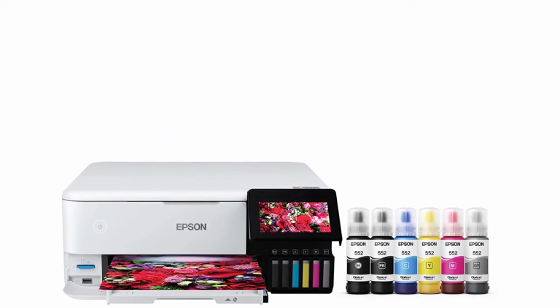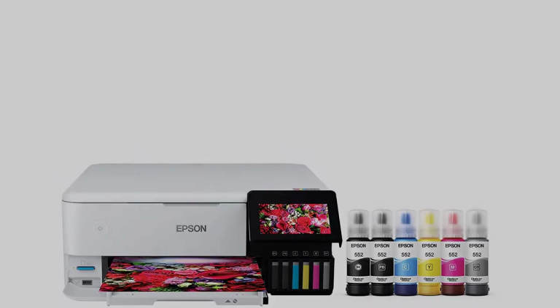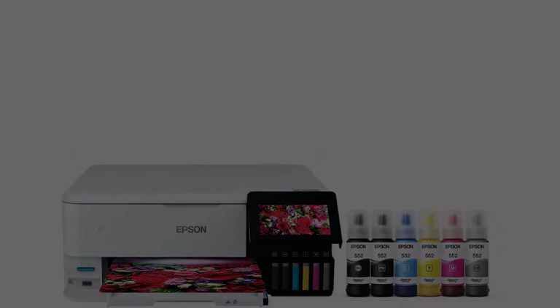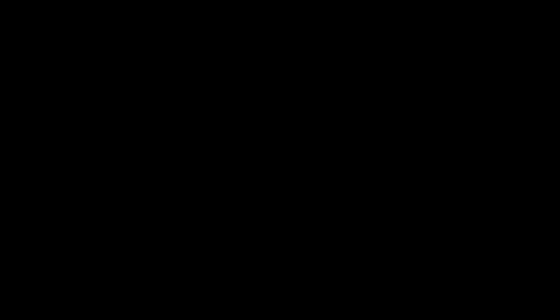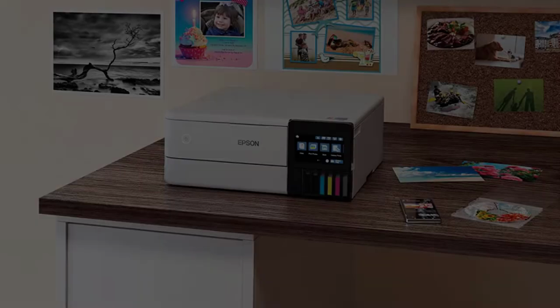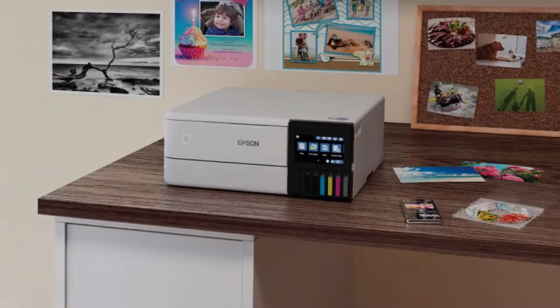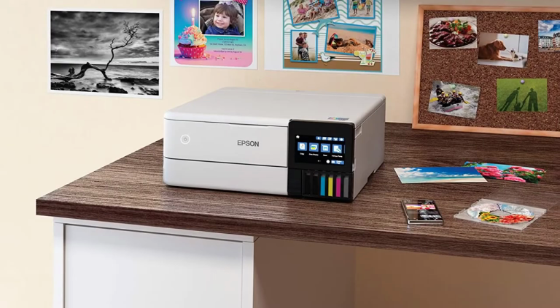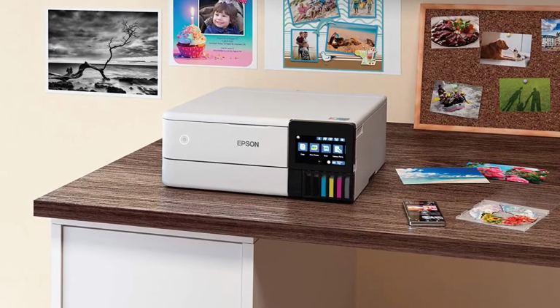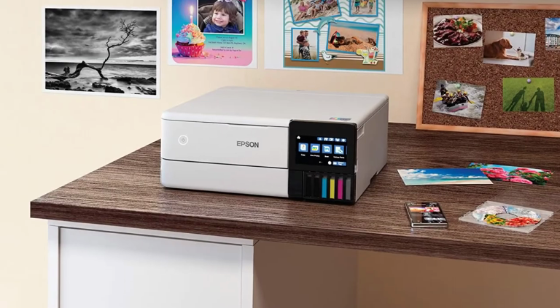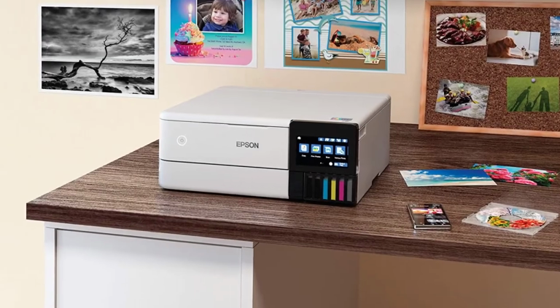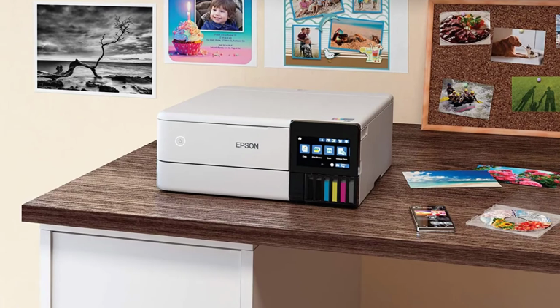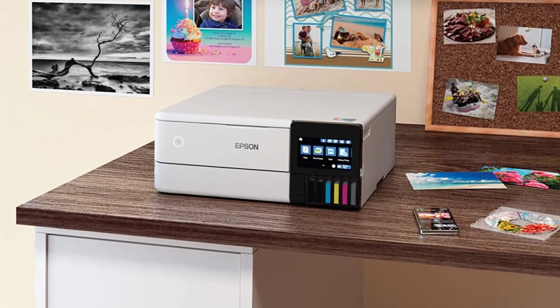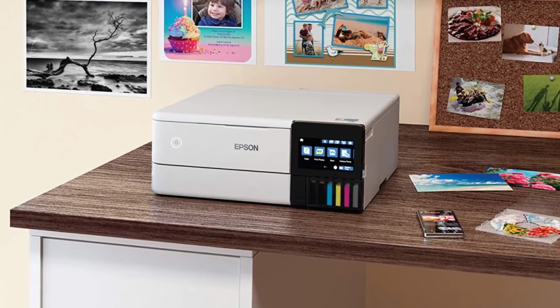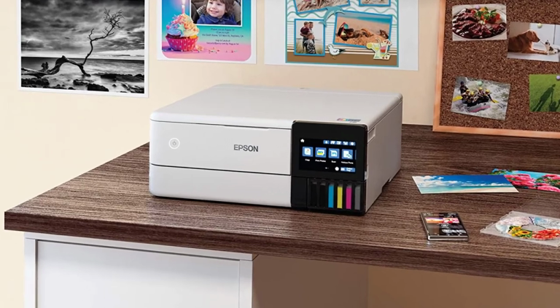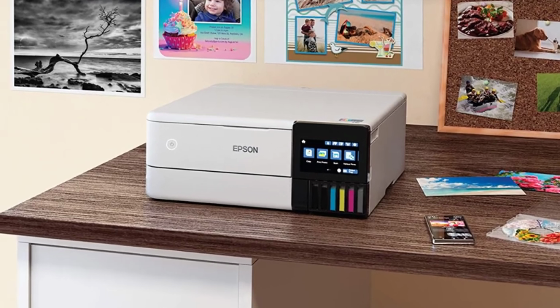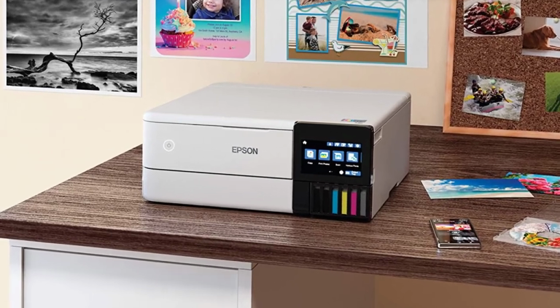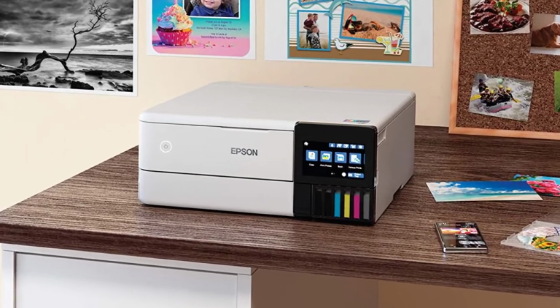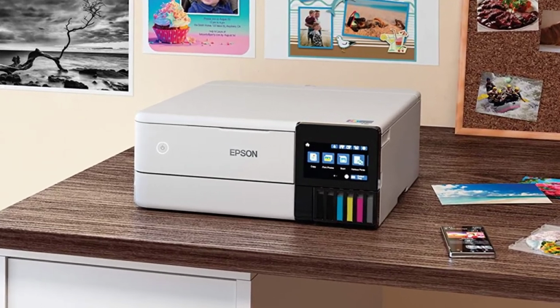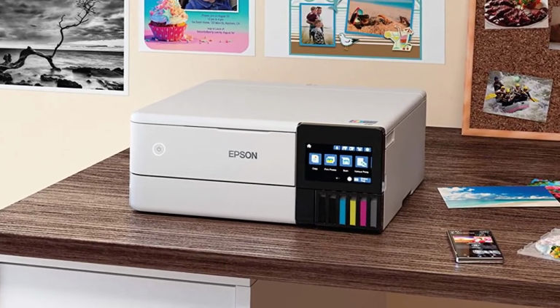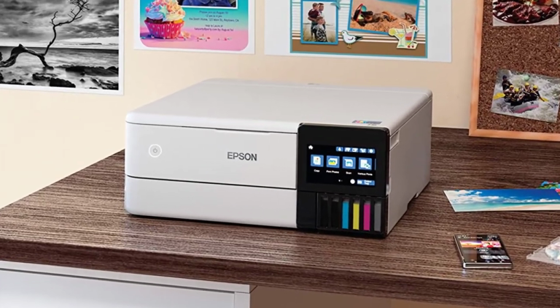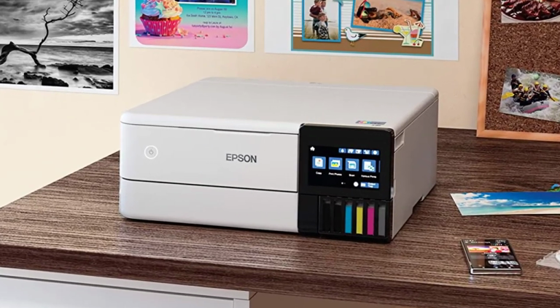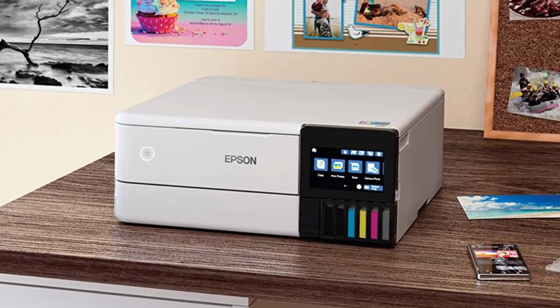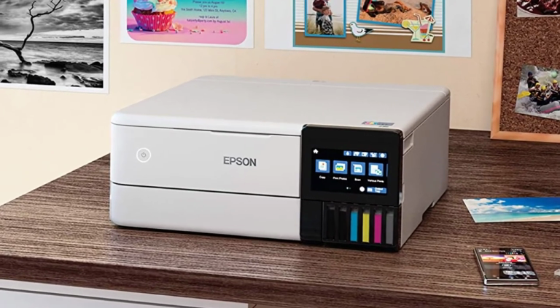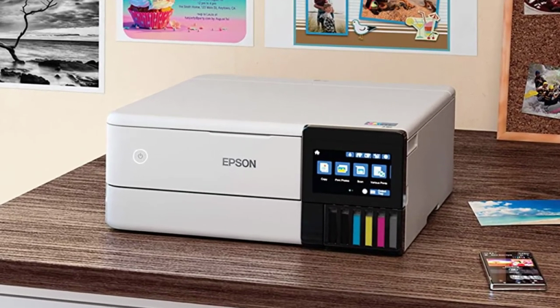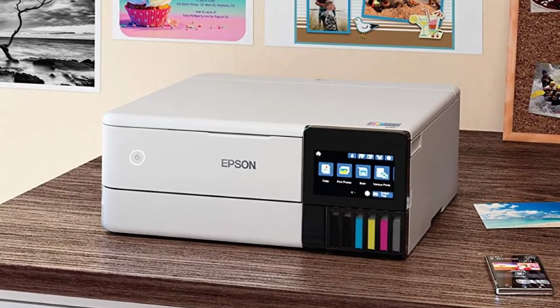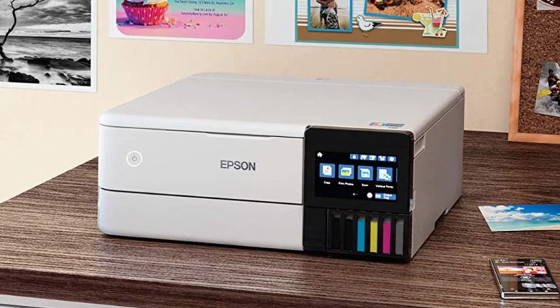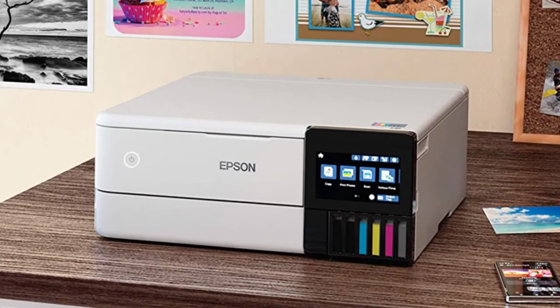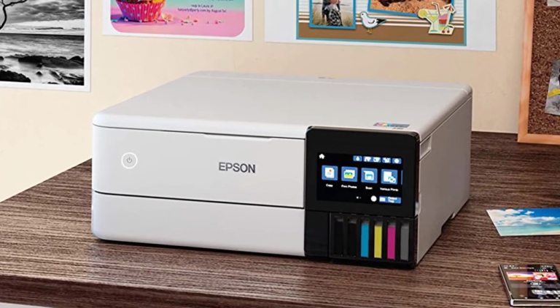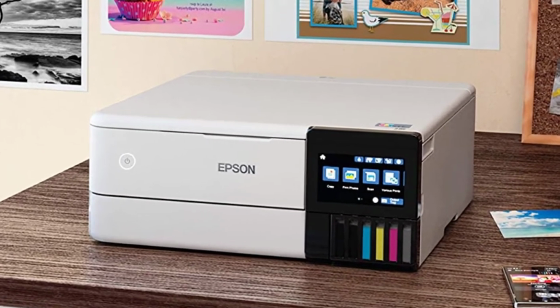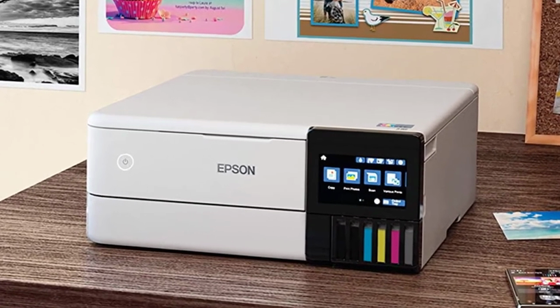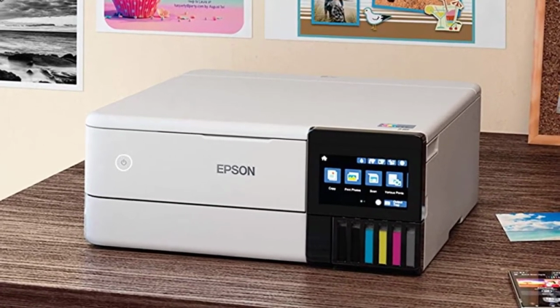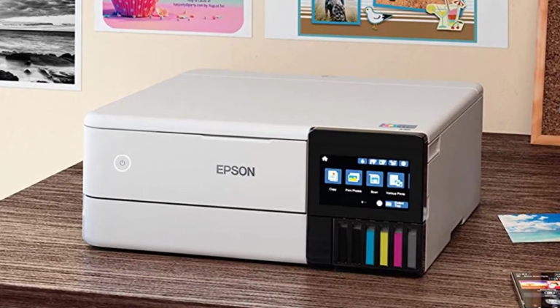You can connect to the printer via Wi-Fi, USB, or Ethernet, and you can print directly from an SD card.